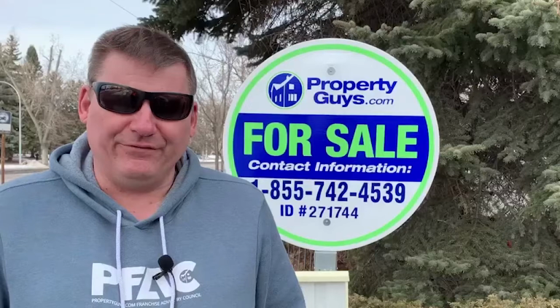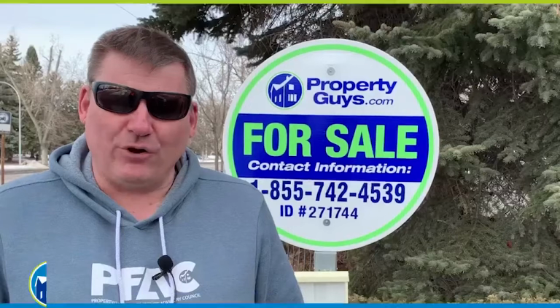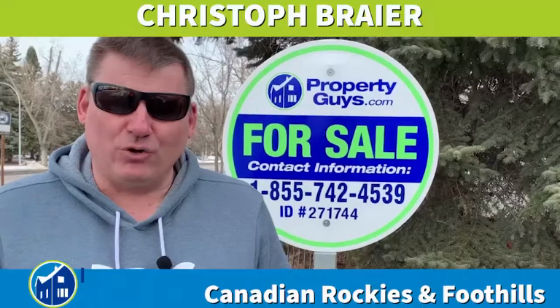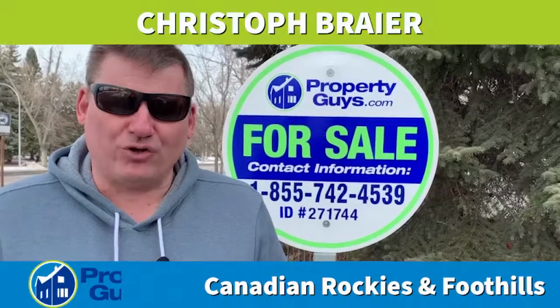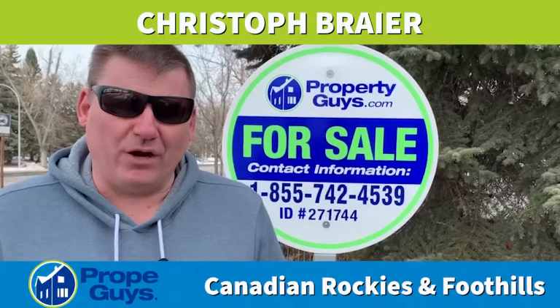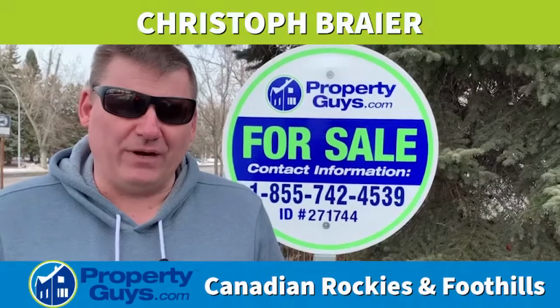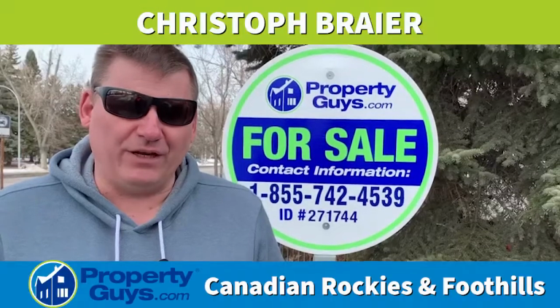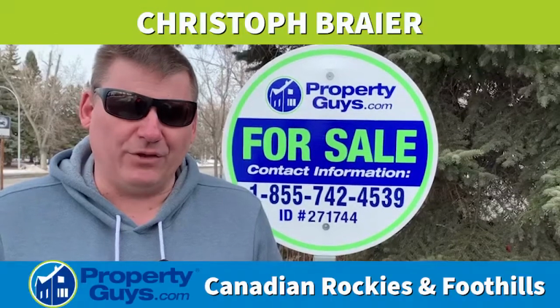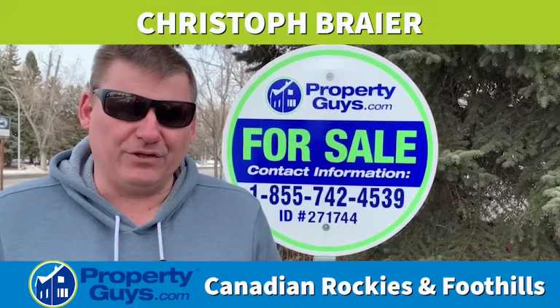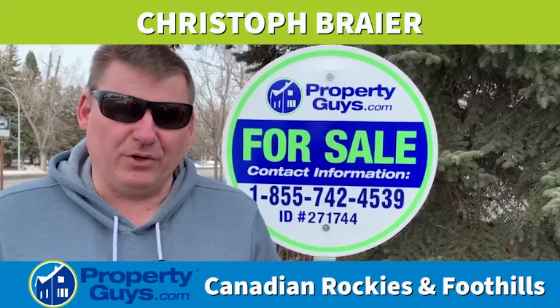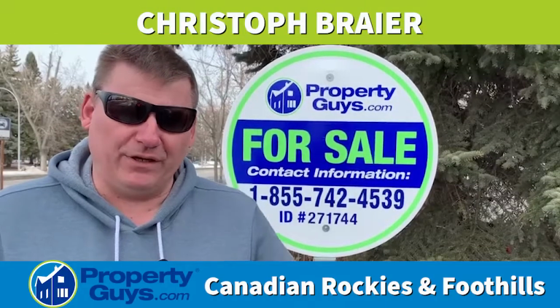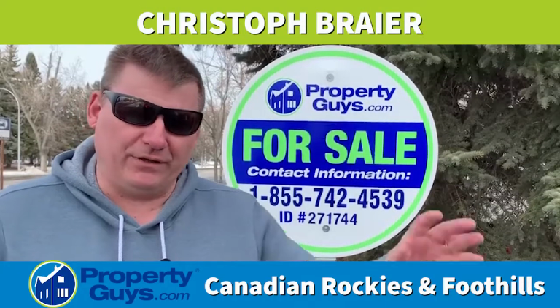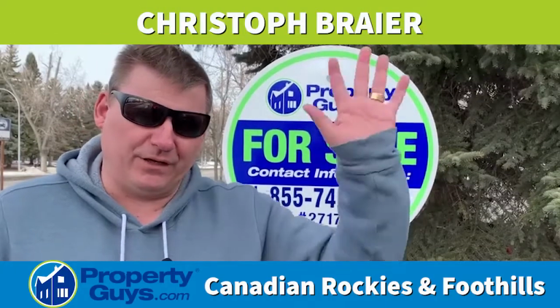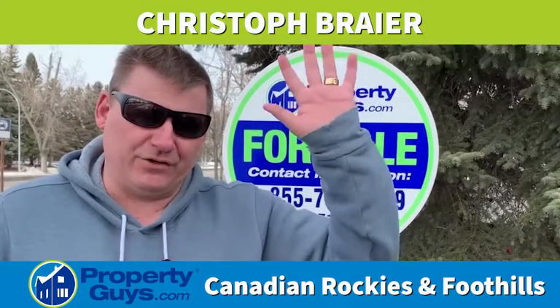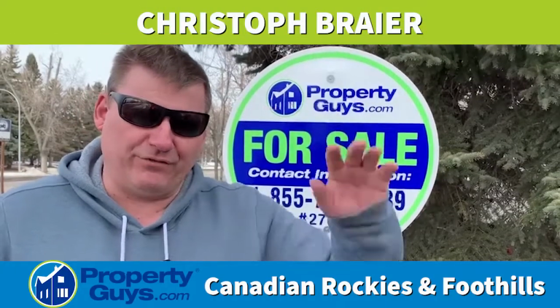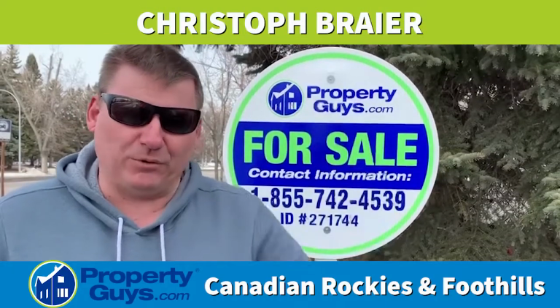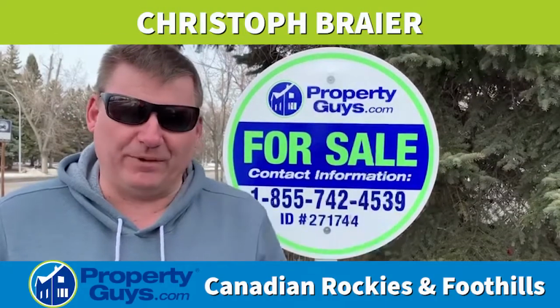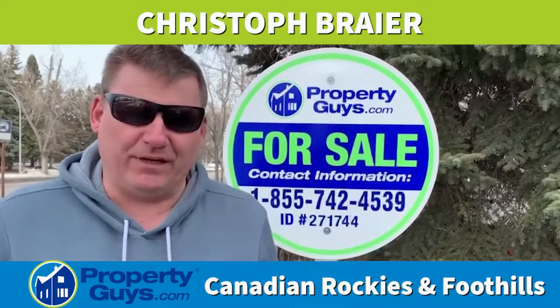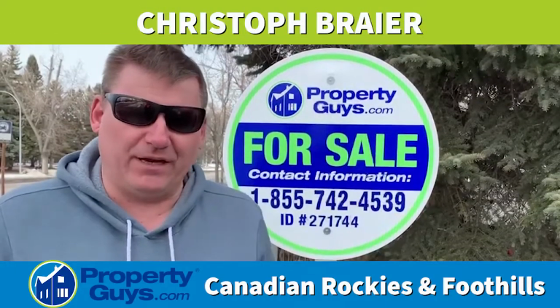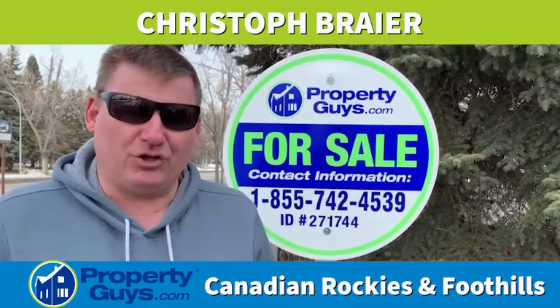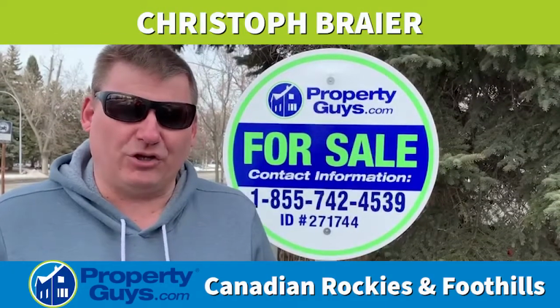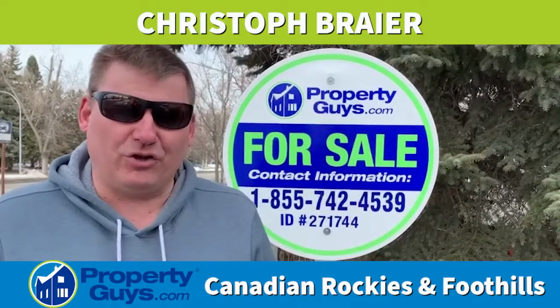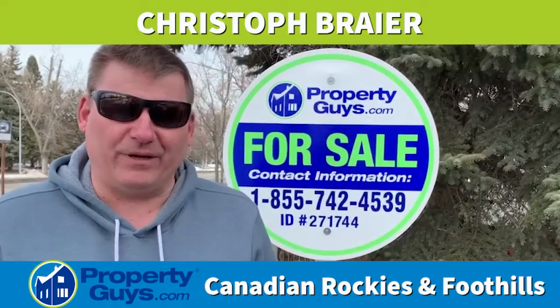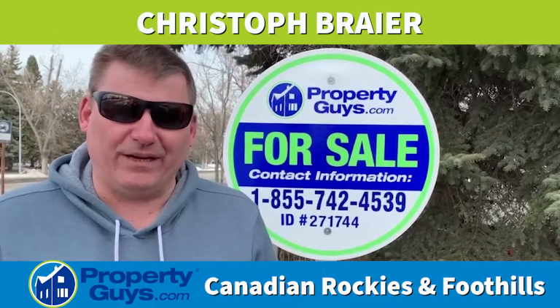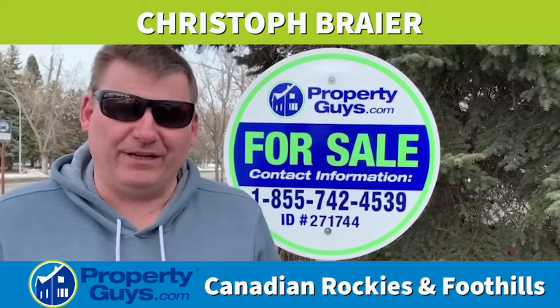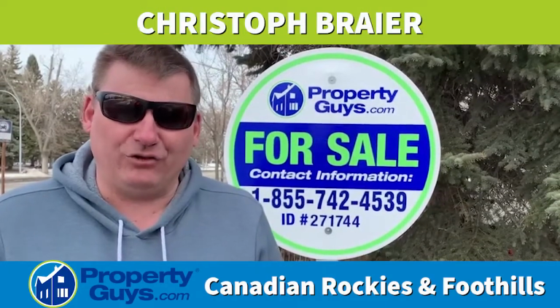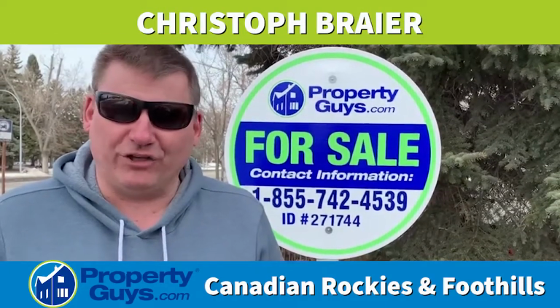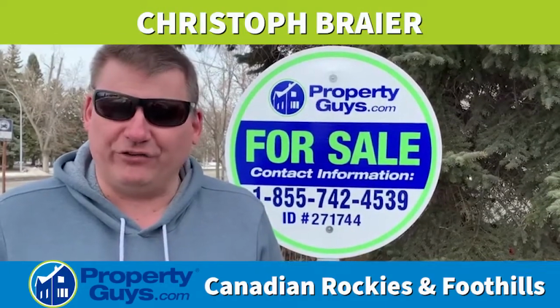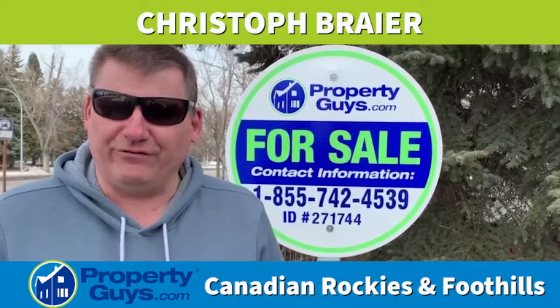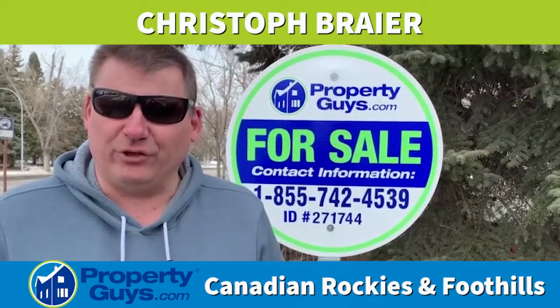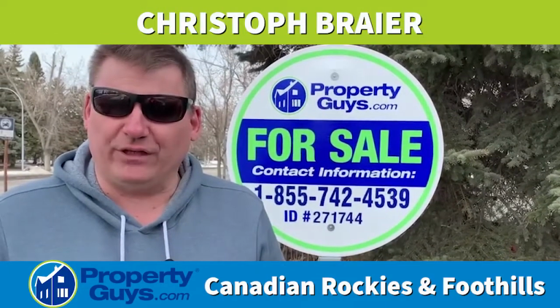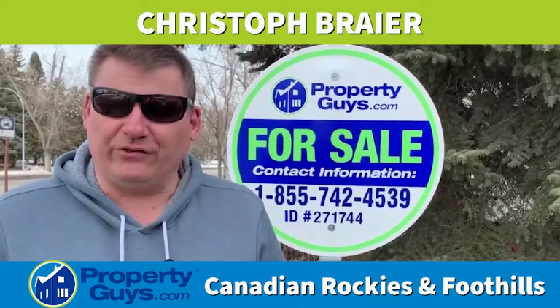Folks, how are you this morning? Christoph, PropertyGuys.com, Canadian Rockies and Foothills.